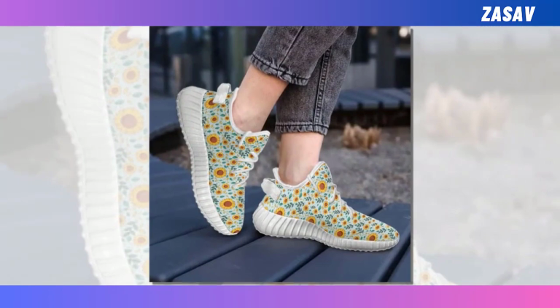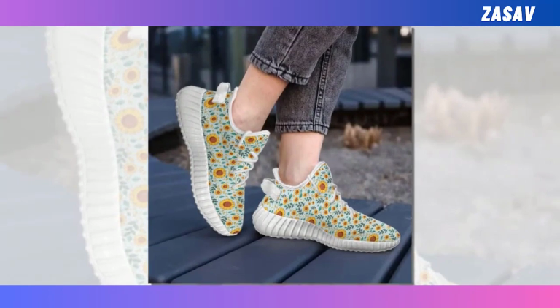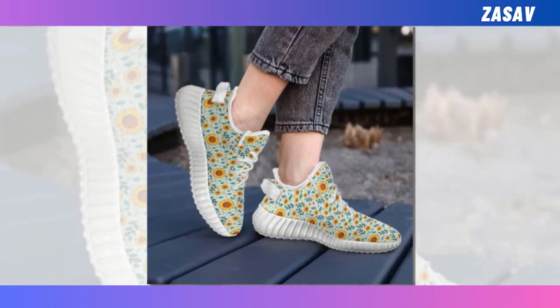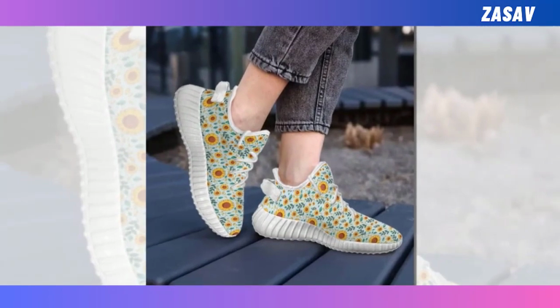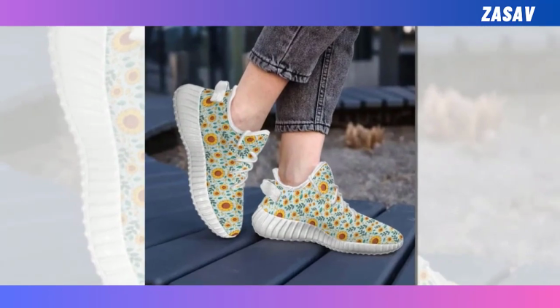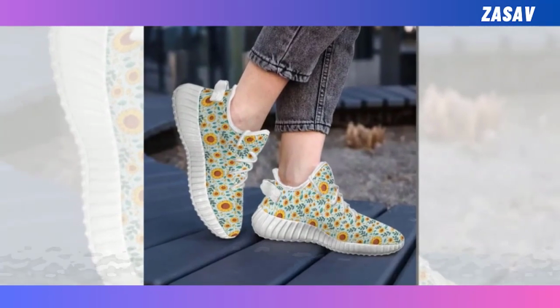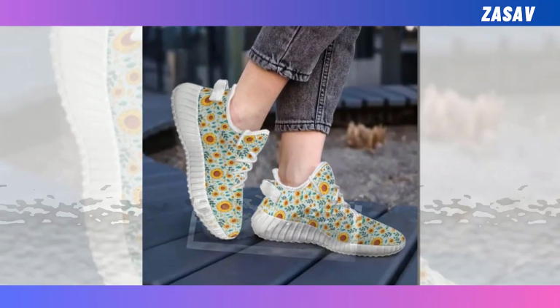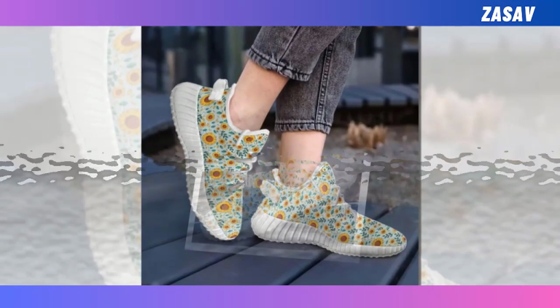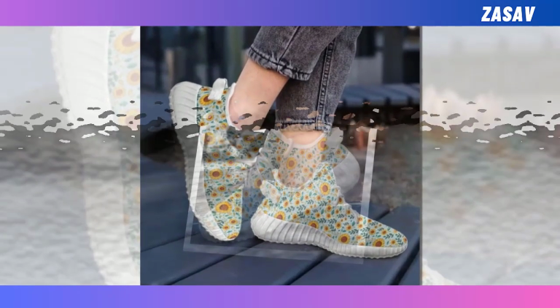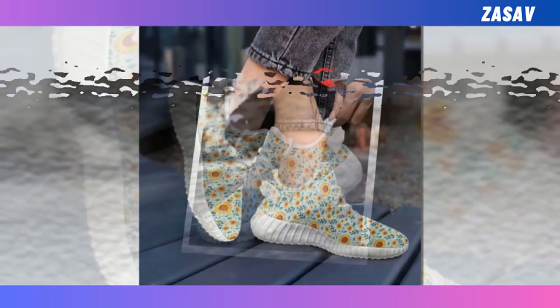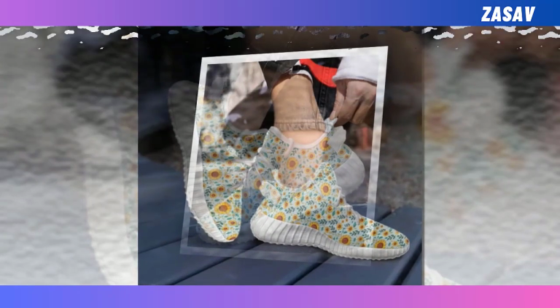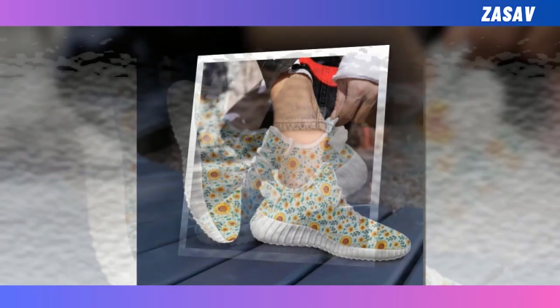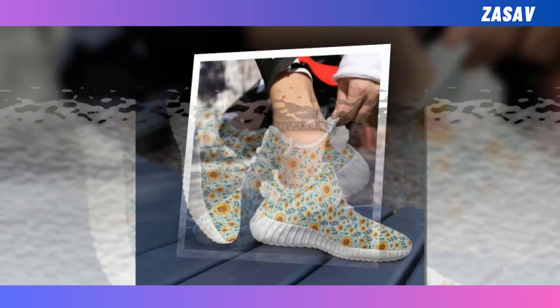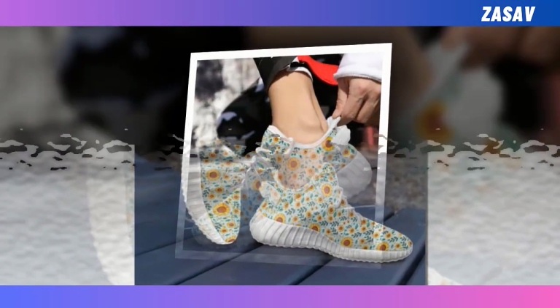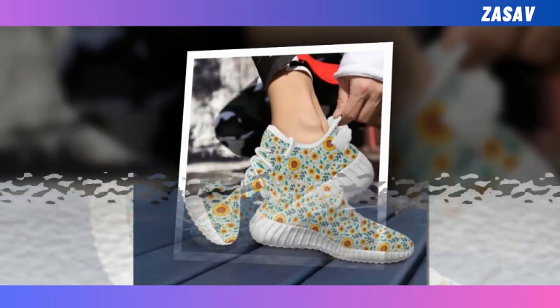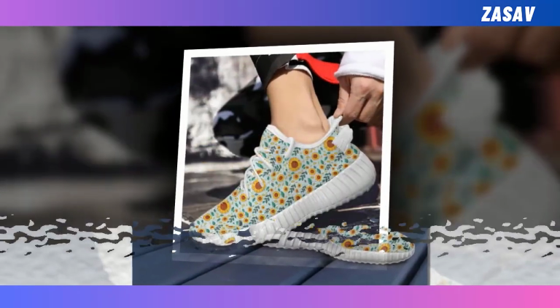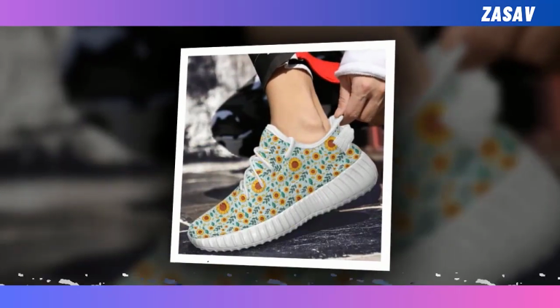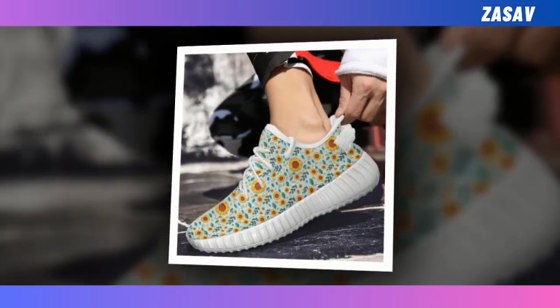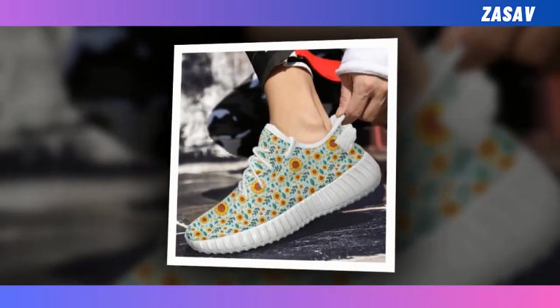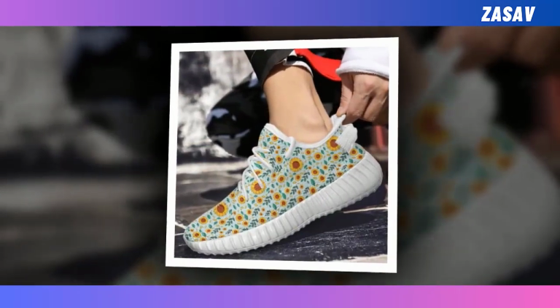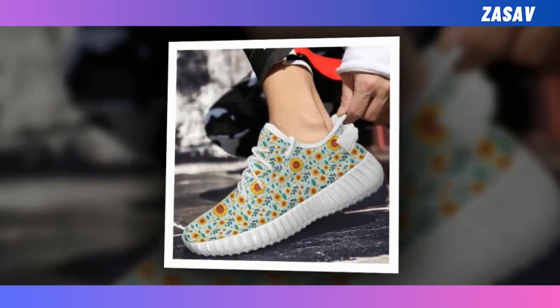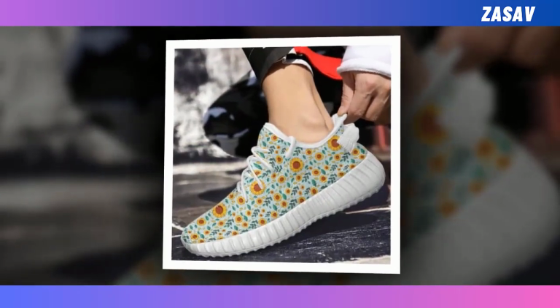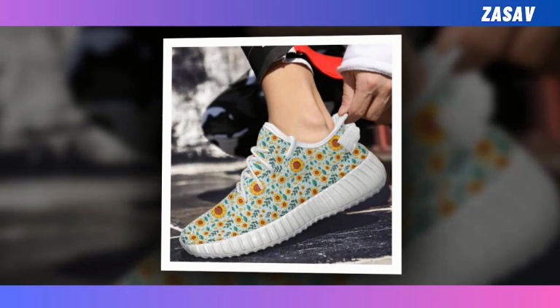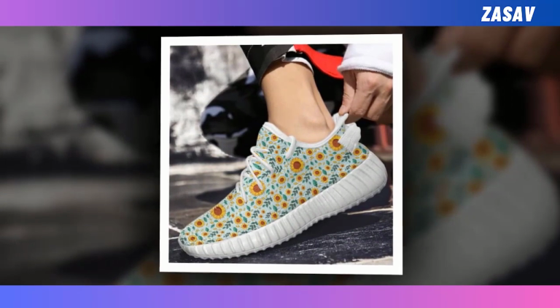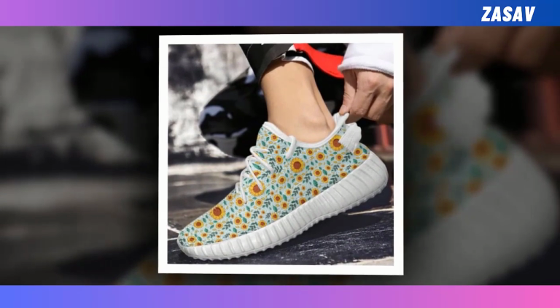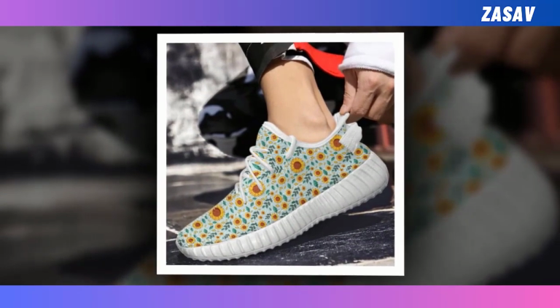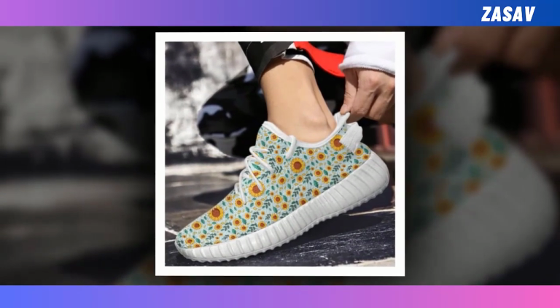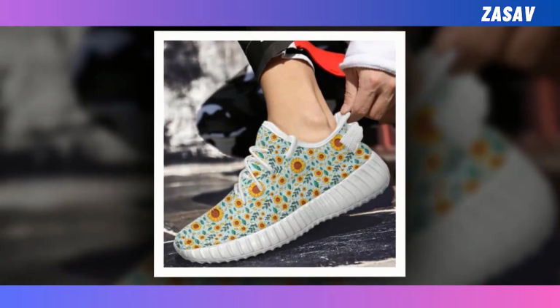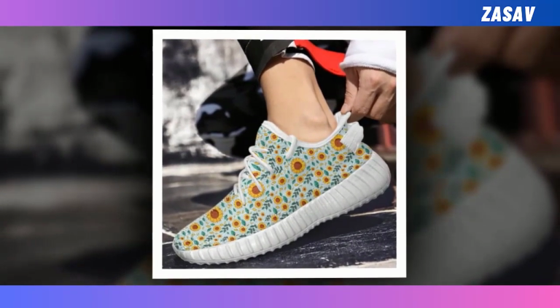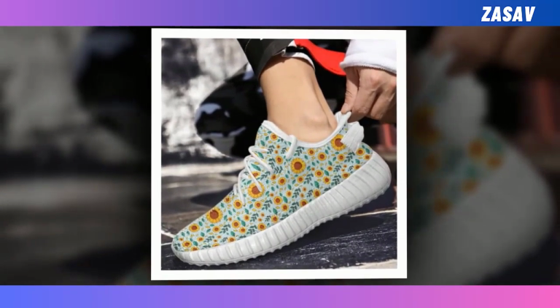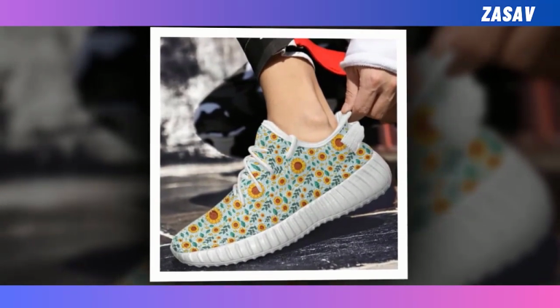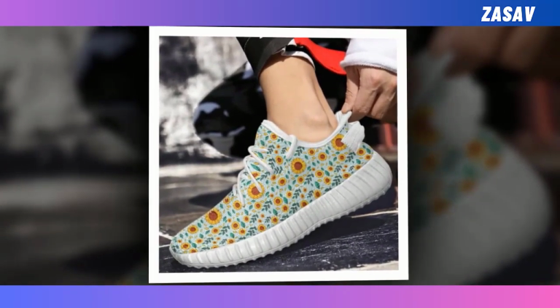The fusion of fashion-forward aesthetics and robust construction makes them a must-have in your shoe collection. More than a step, they mirror your individuality.